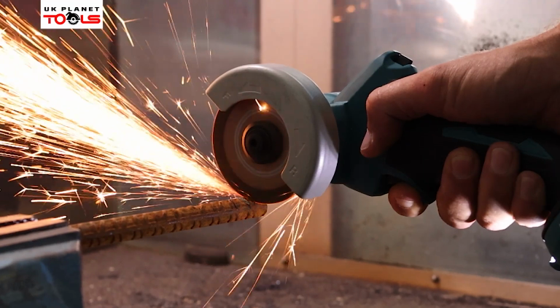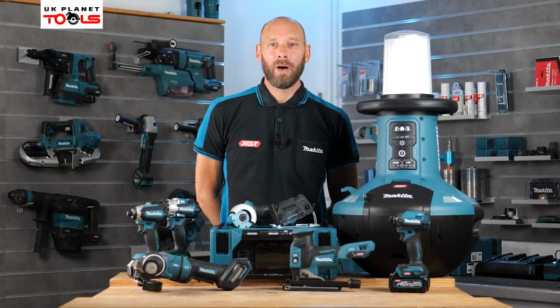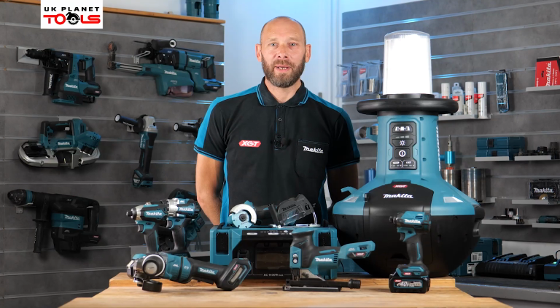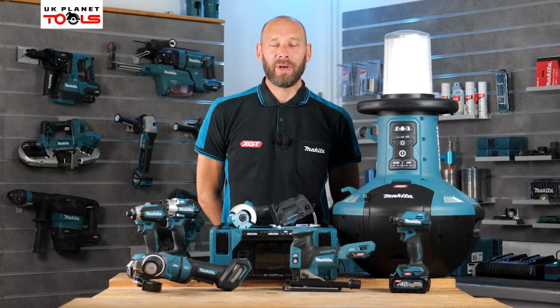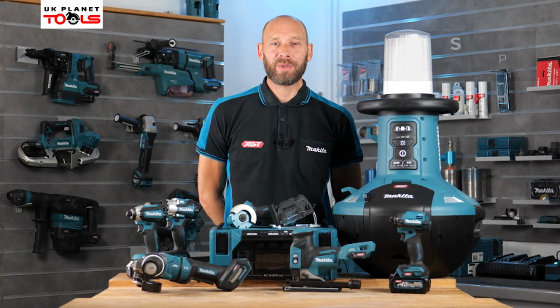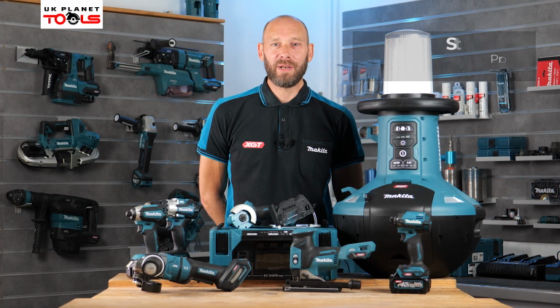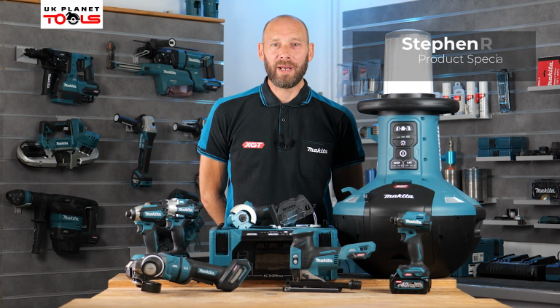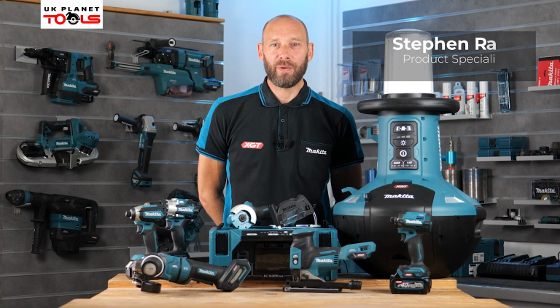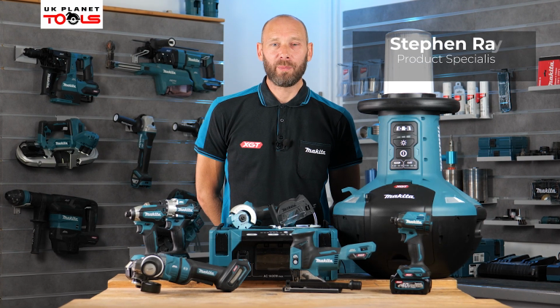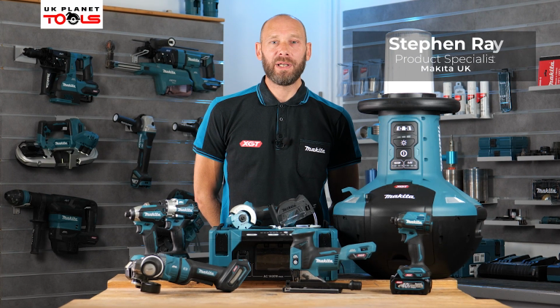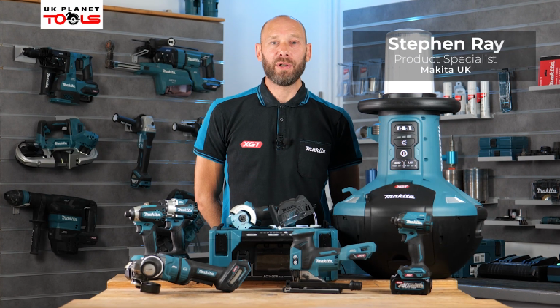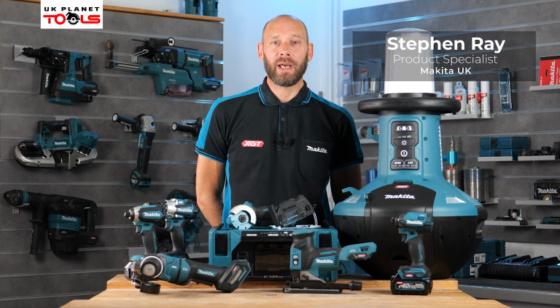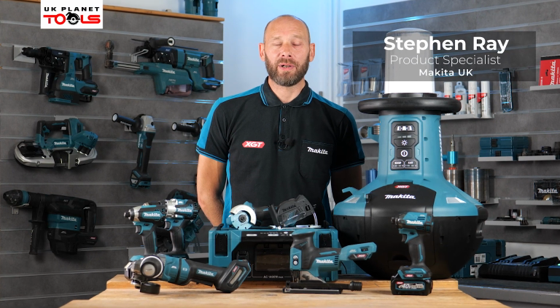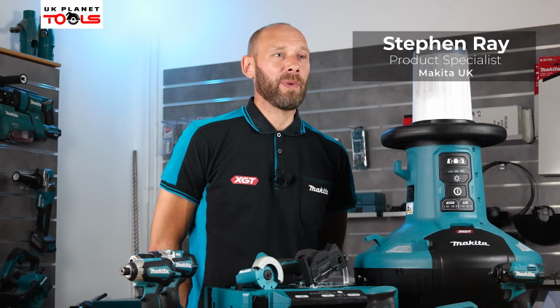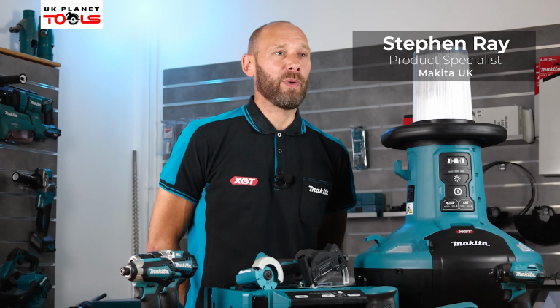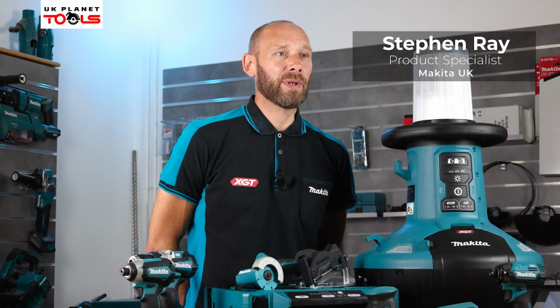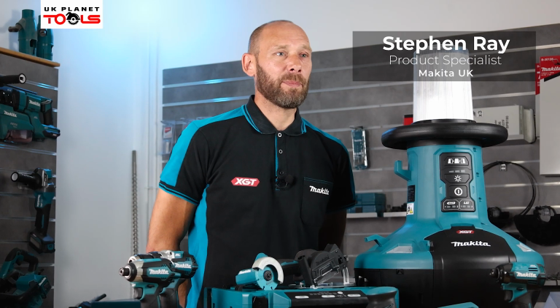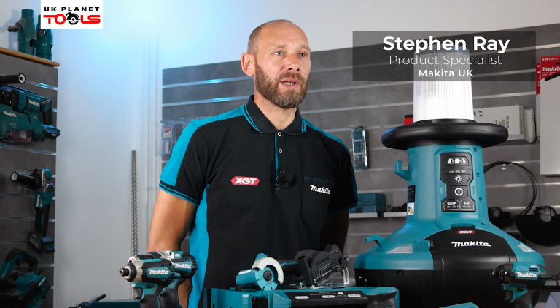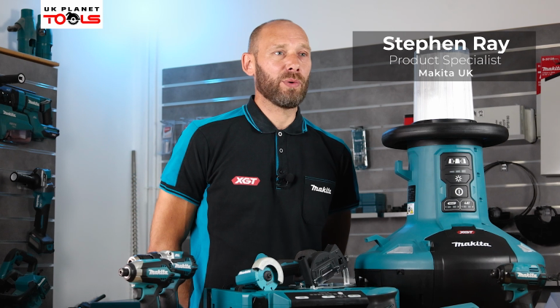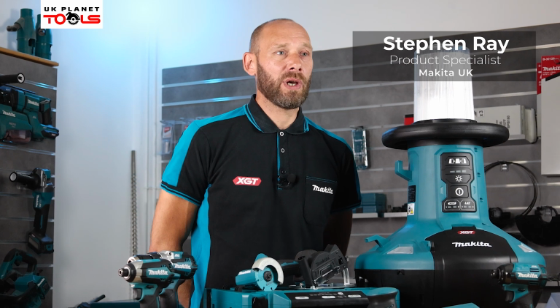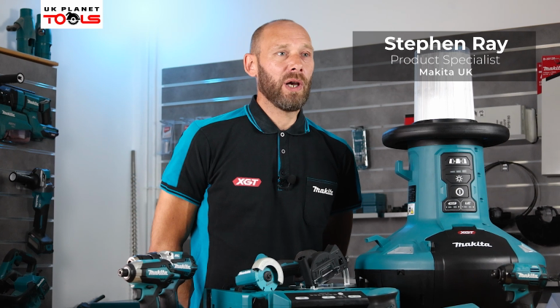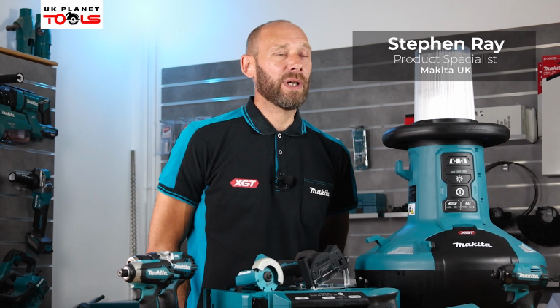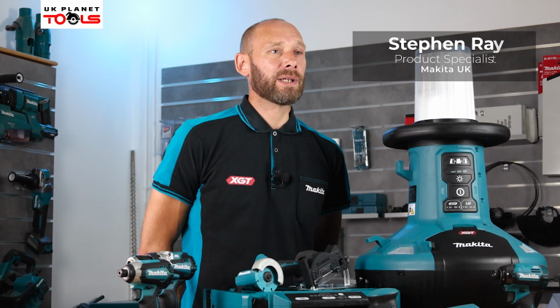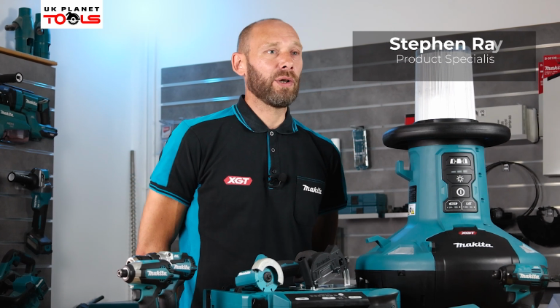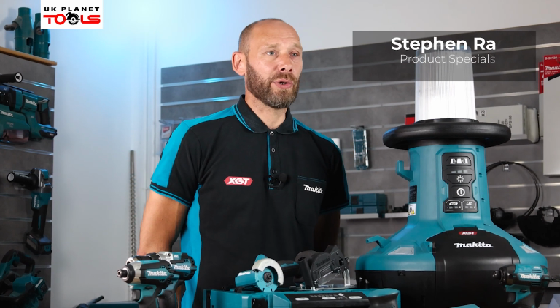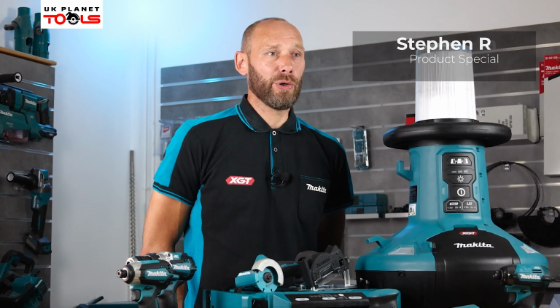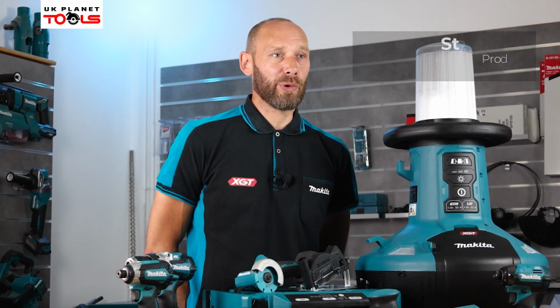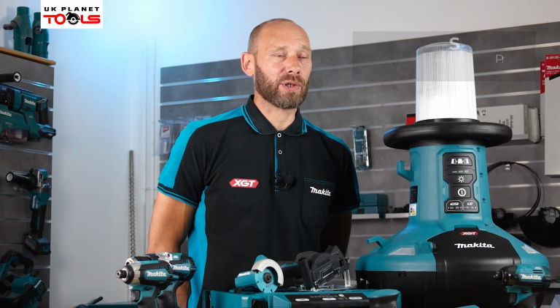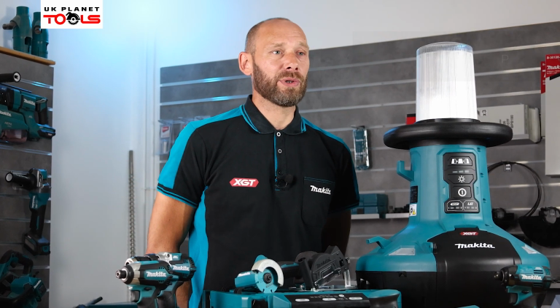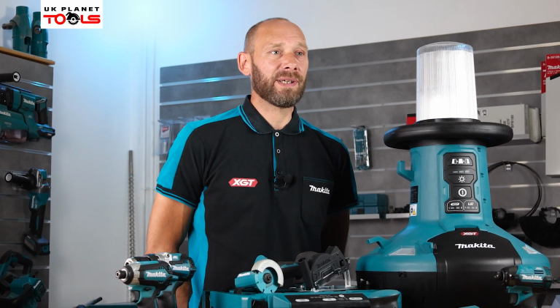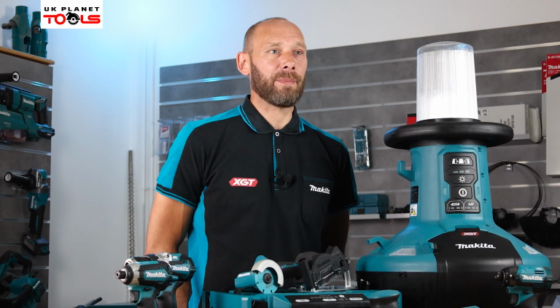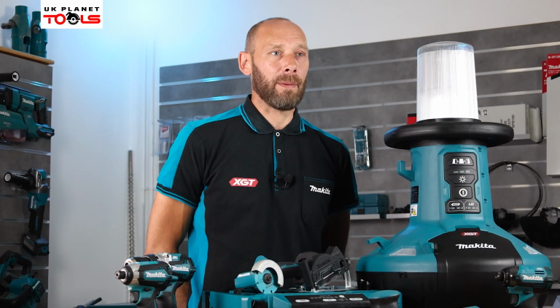Hi, my name's Steve Ray from Makita UK and I'm here with UK Planet Tools and we're going to take a look at the new products launched in September.